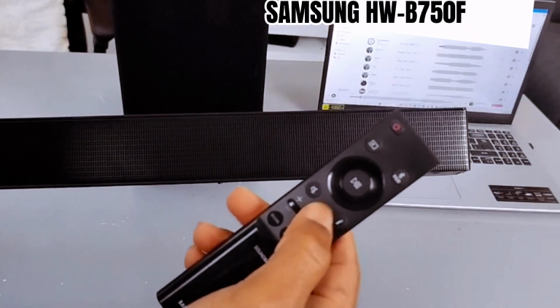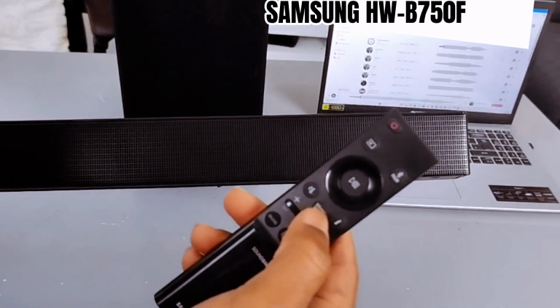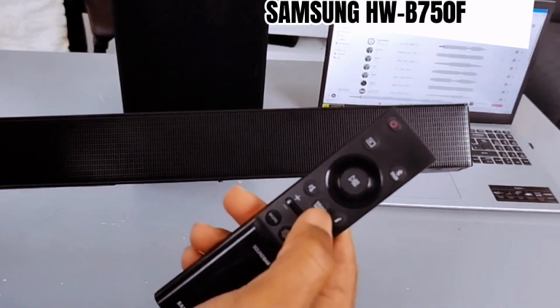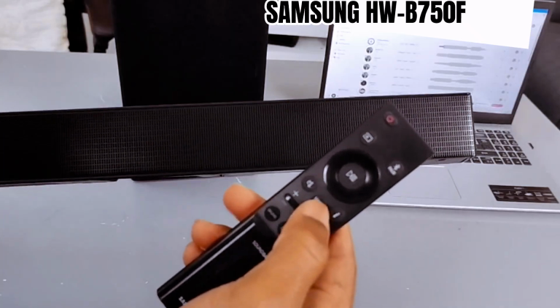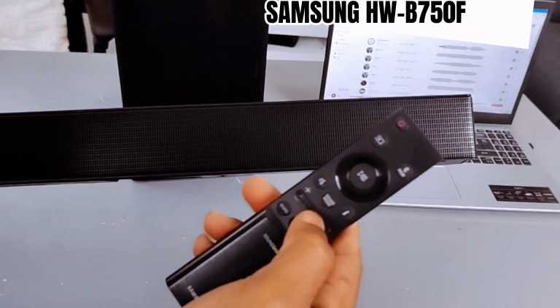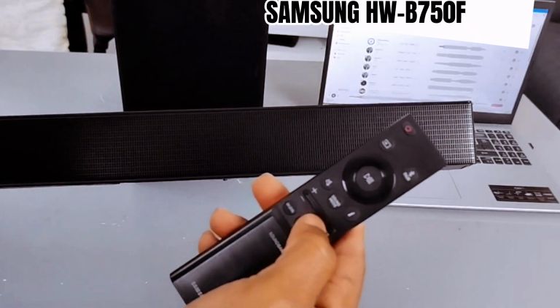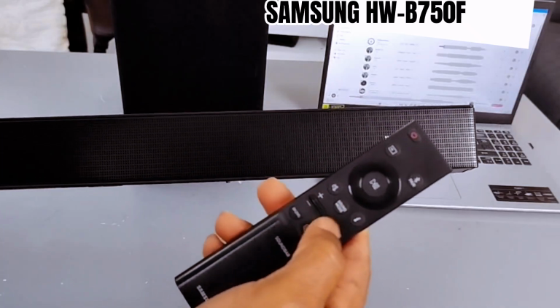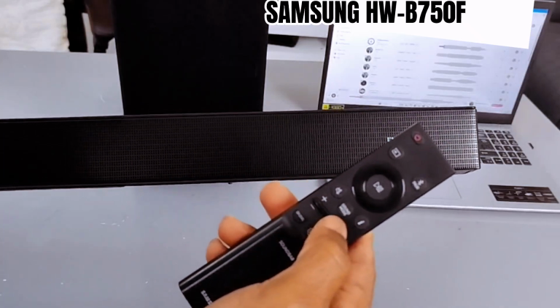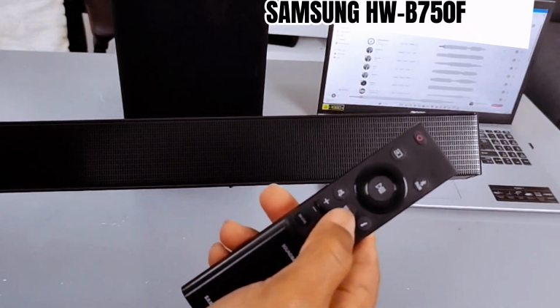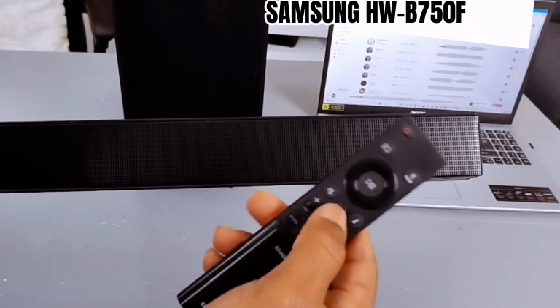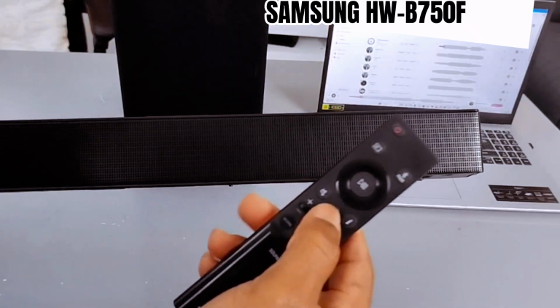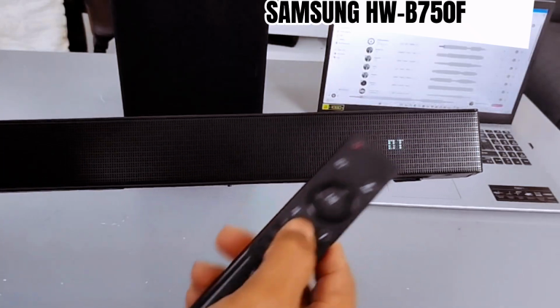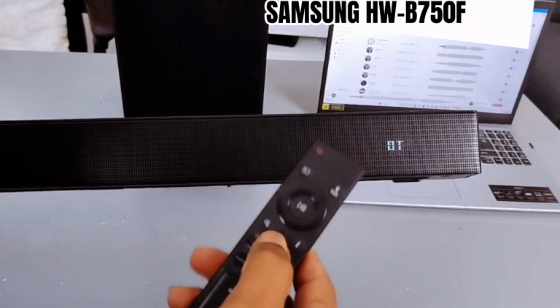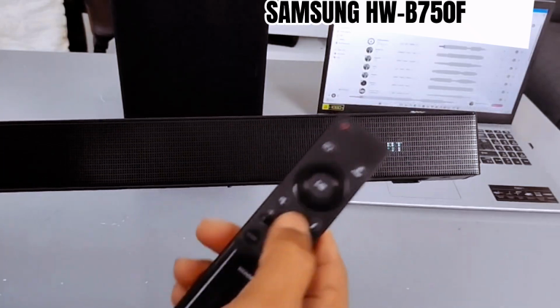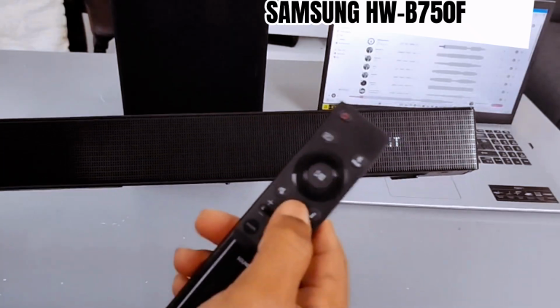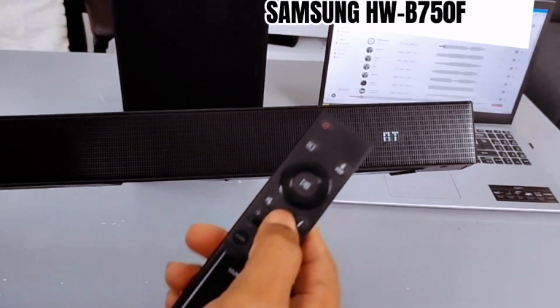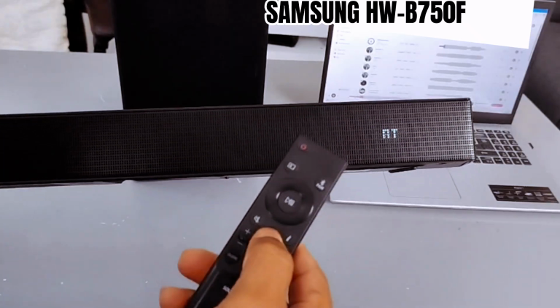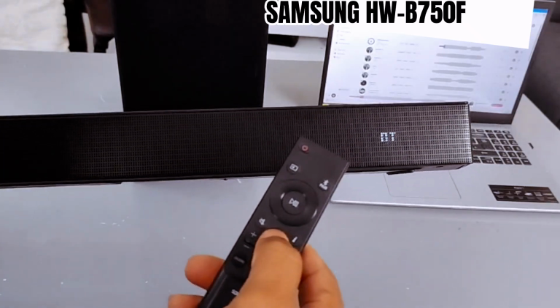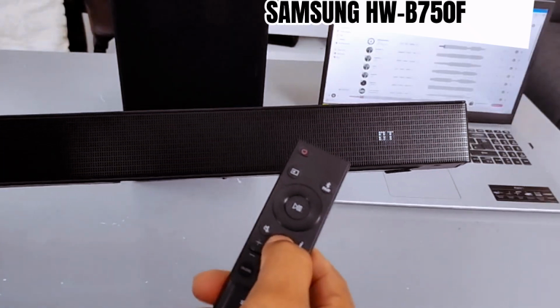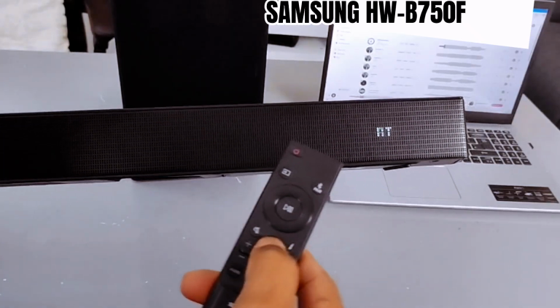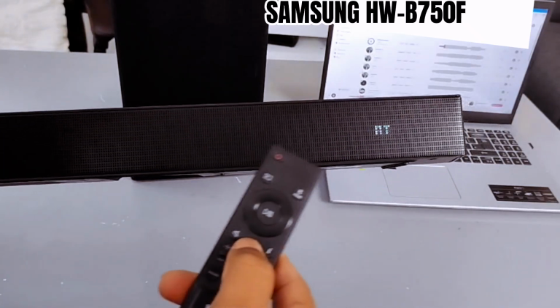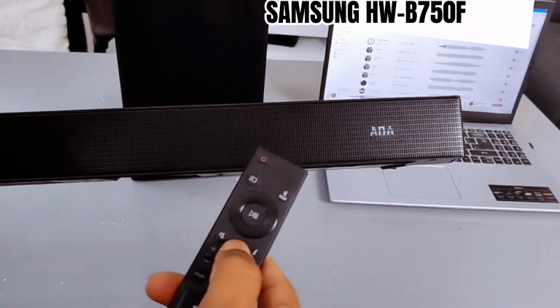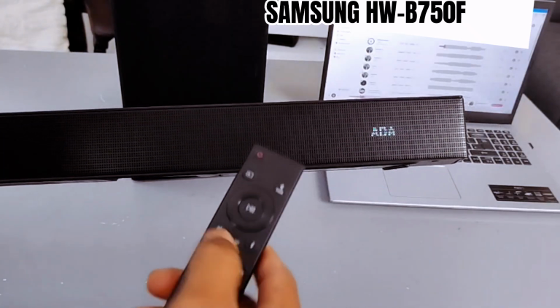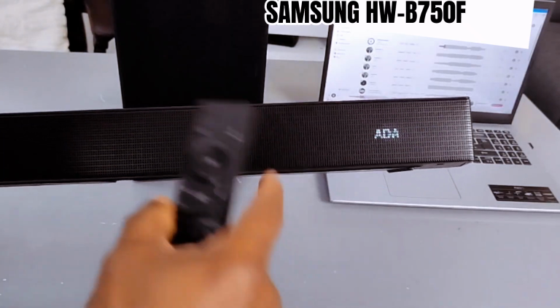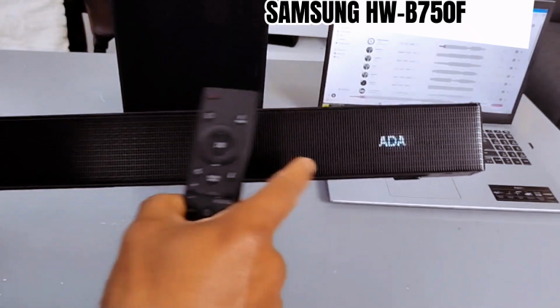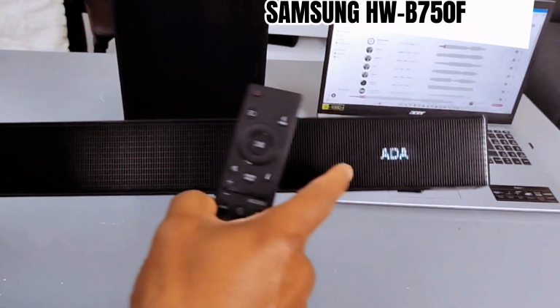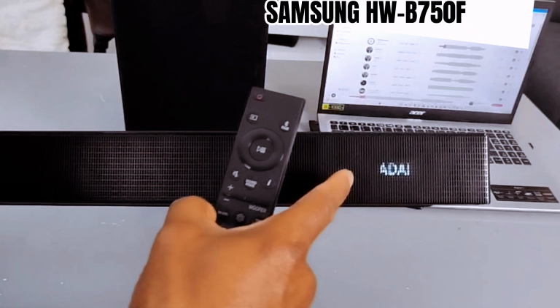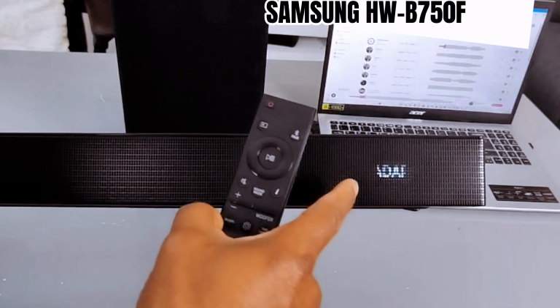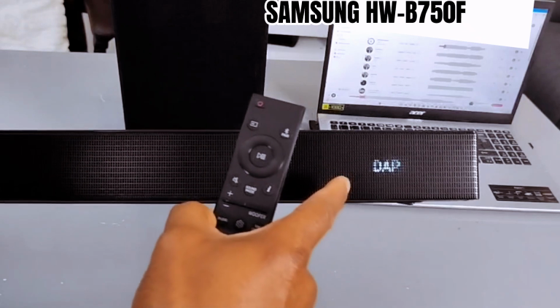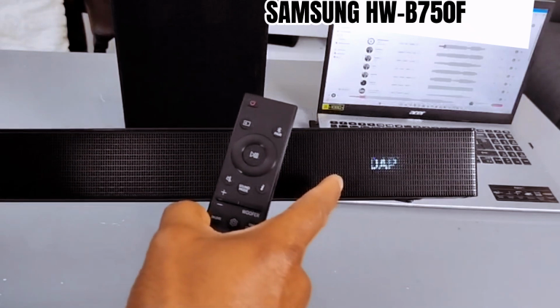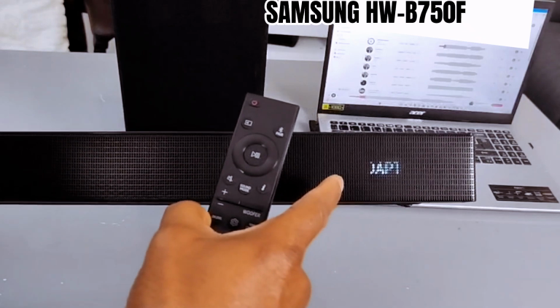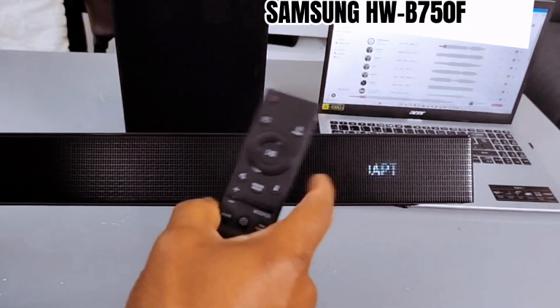This button is the sound mode selection button. It's currently set to adaptive.